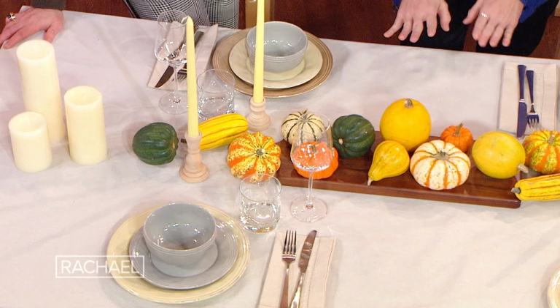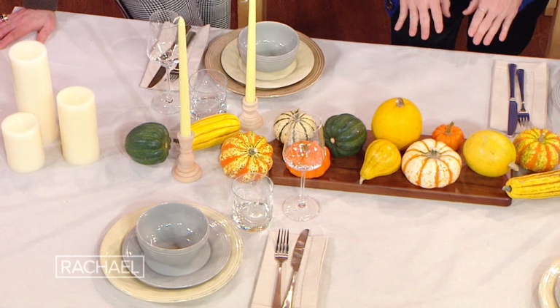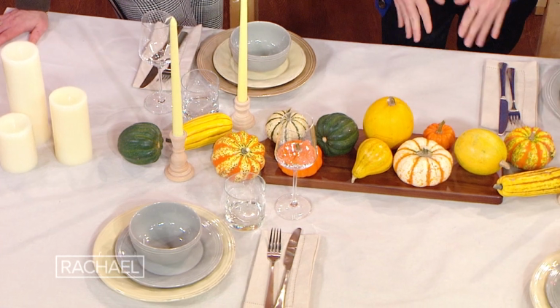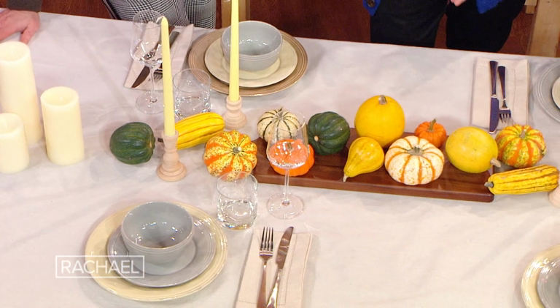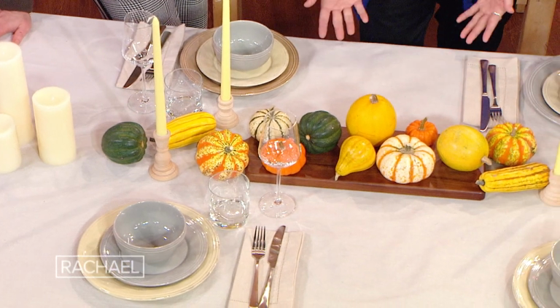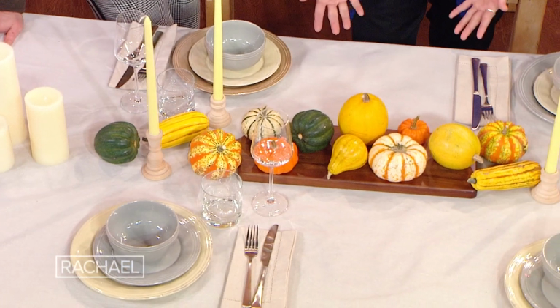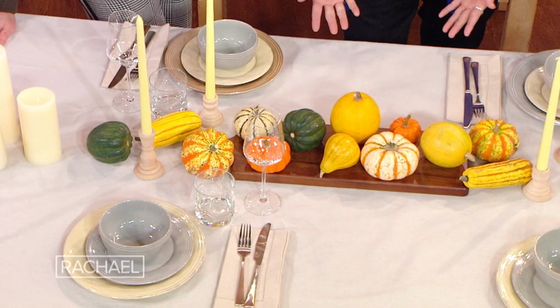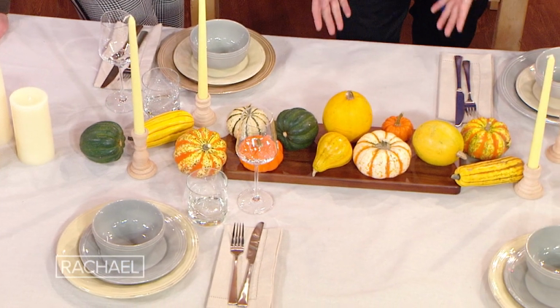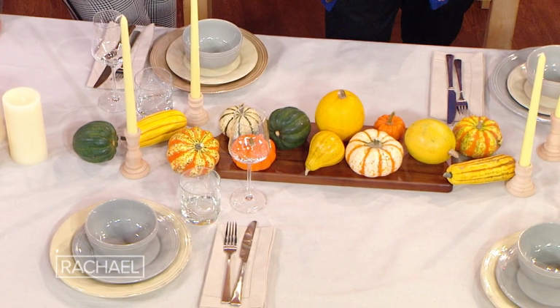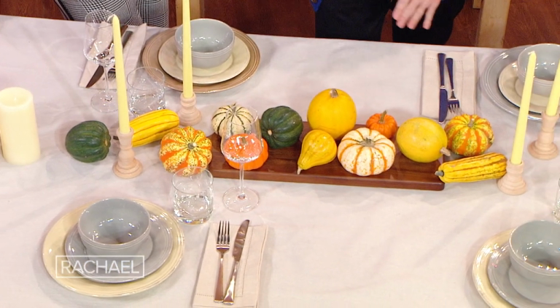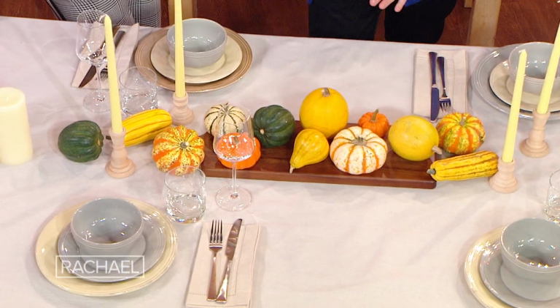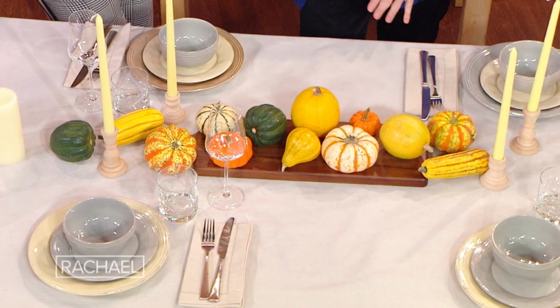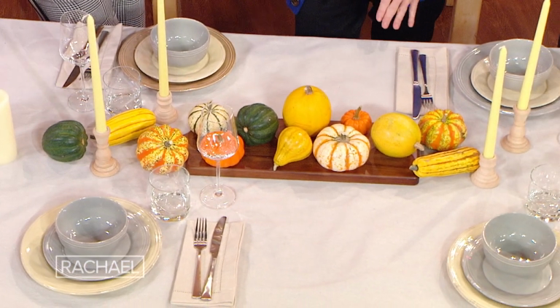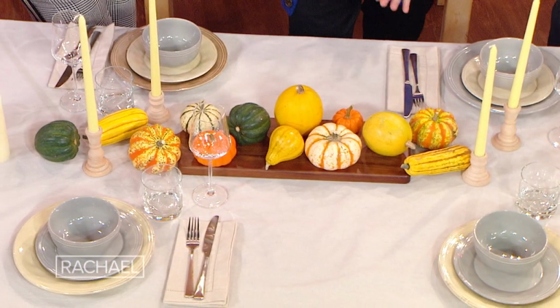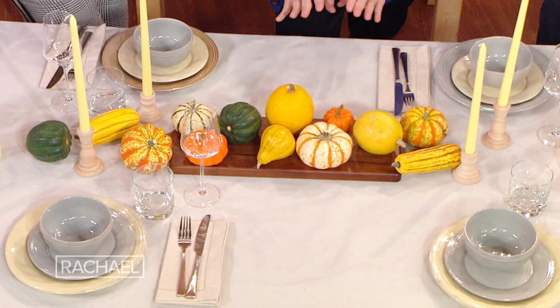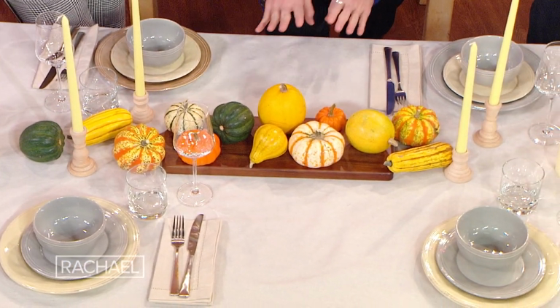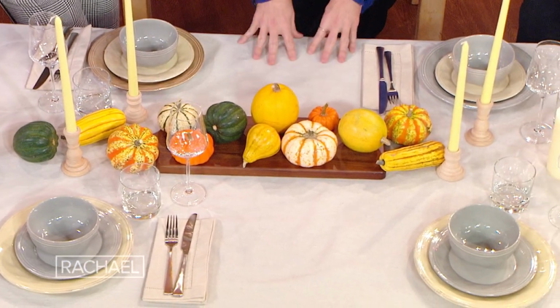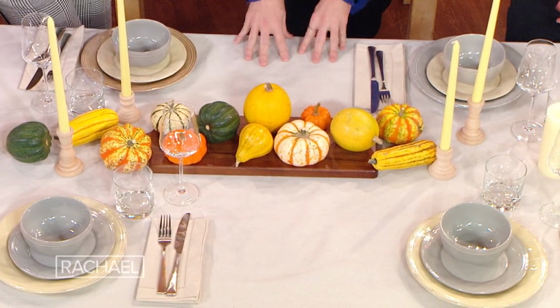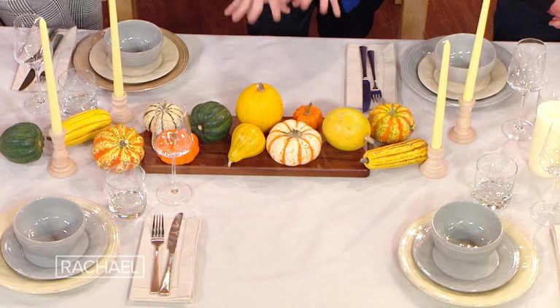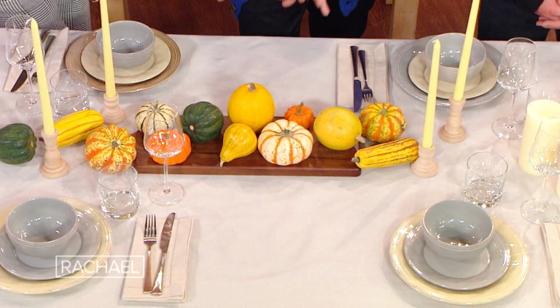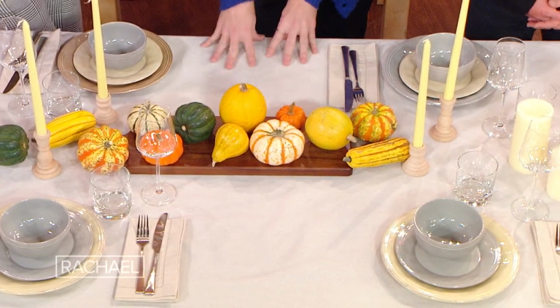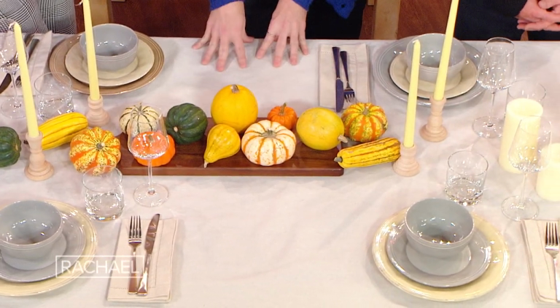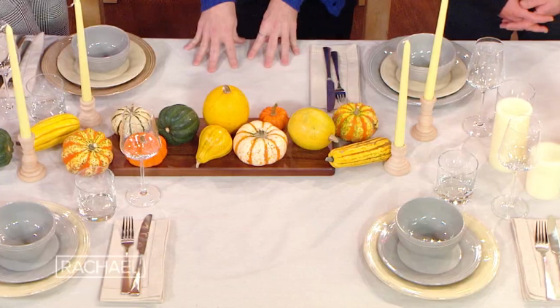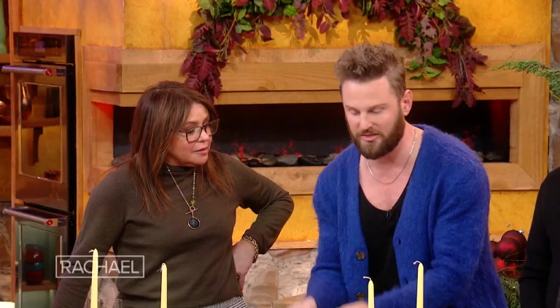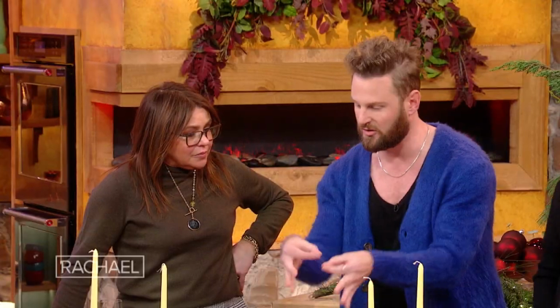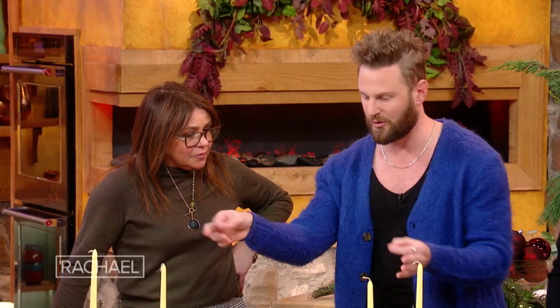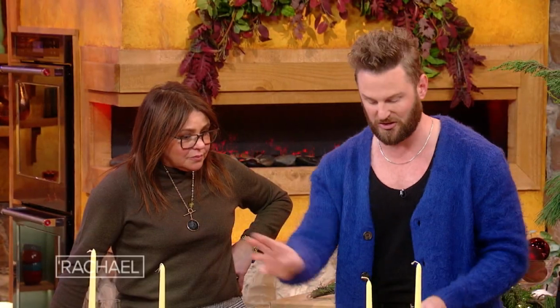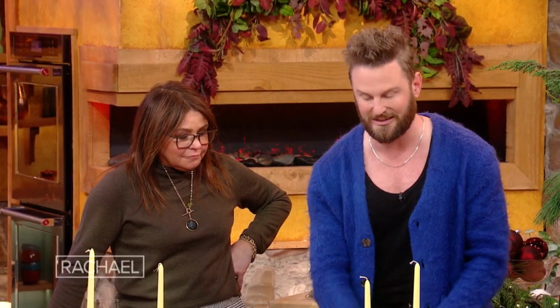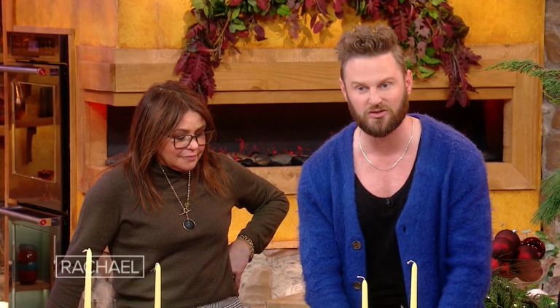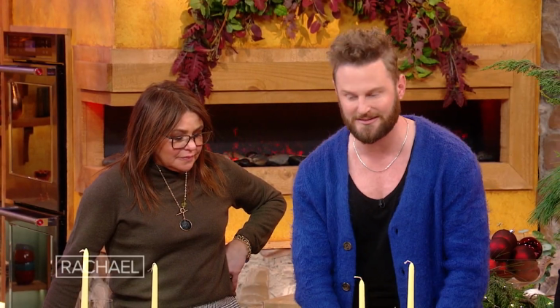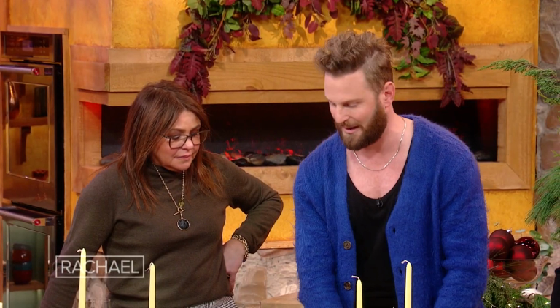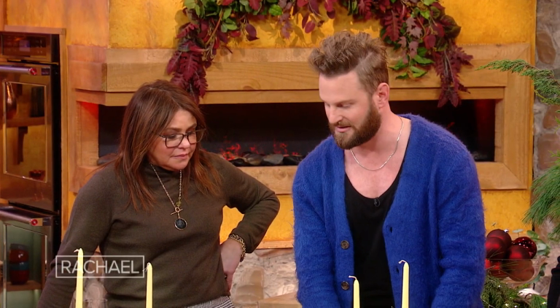And if you don't want to go out and buy an expensive tablecloth, you don't have to — like I showed you earlier in the video. Just a drop cloth that you can rip and you can even turn into napkins.